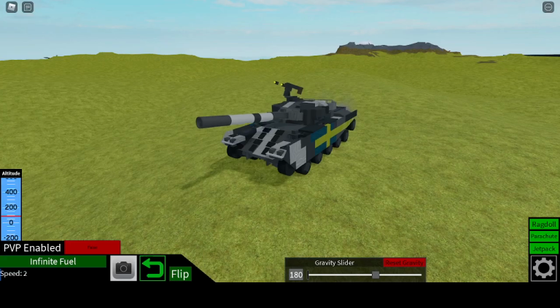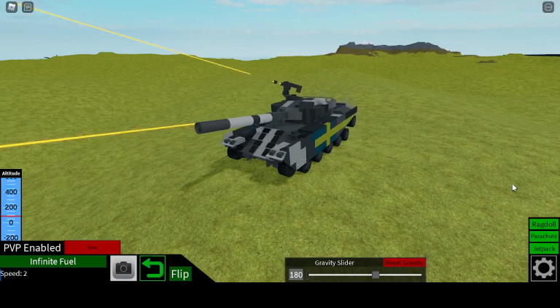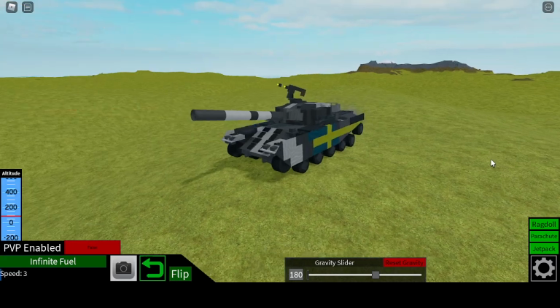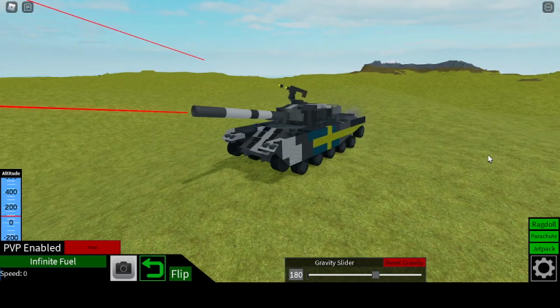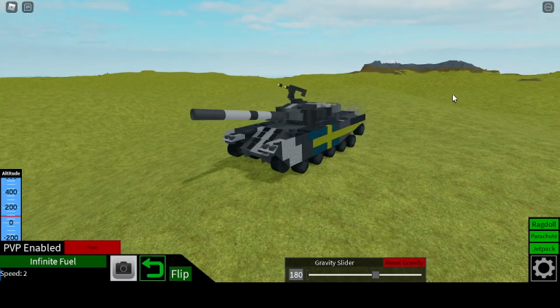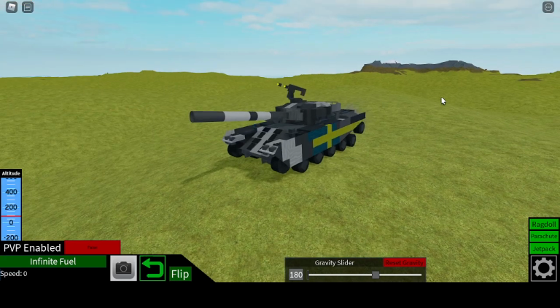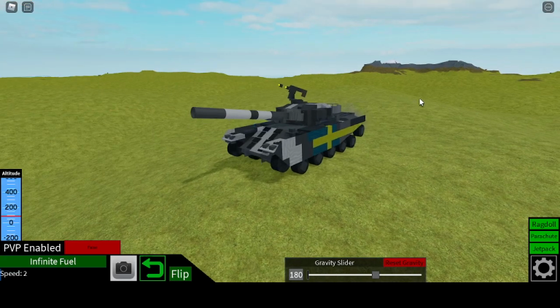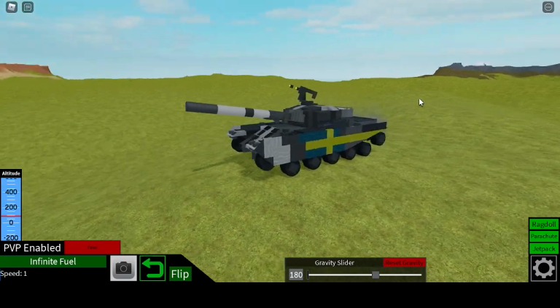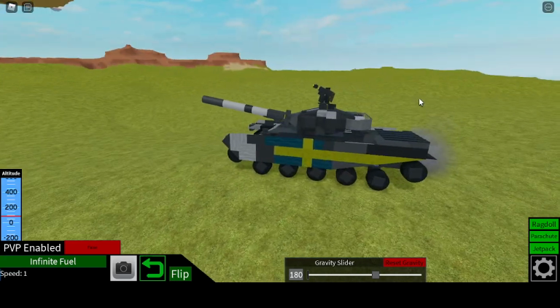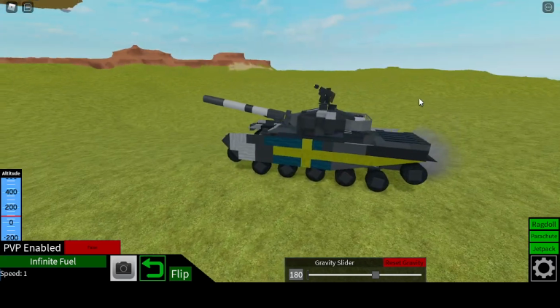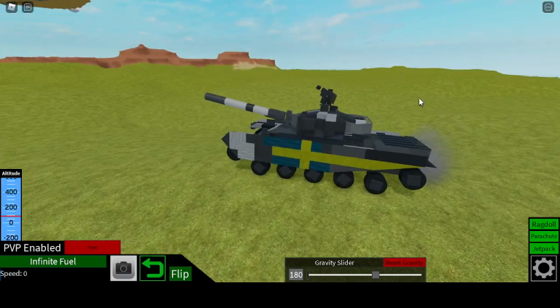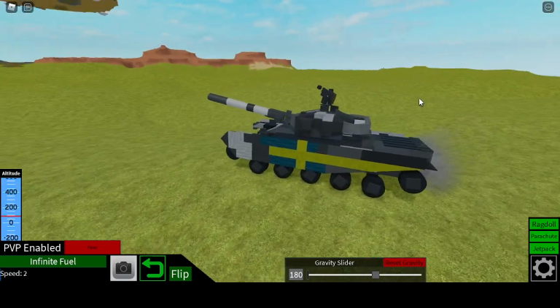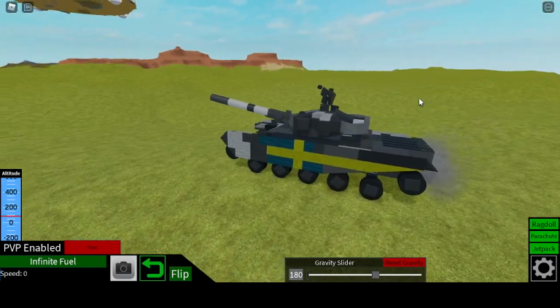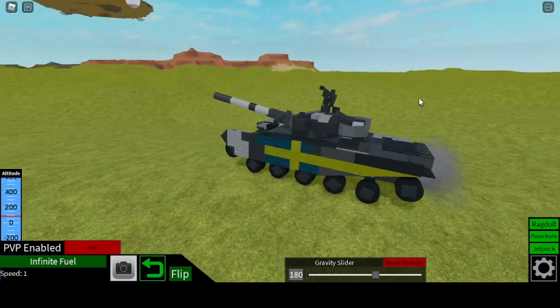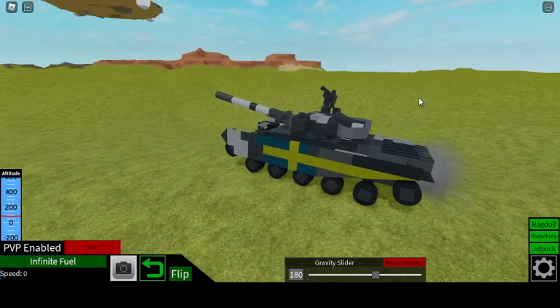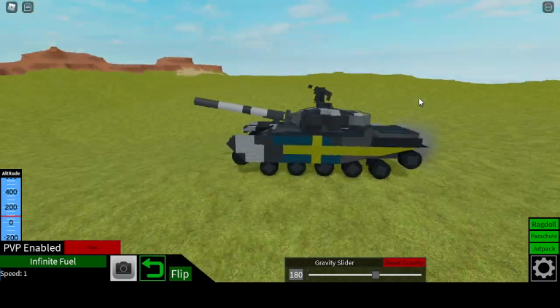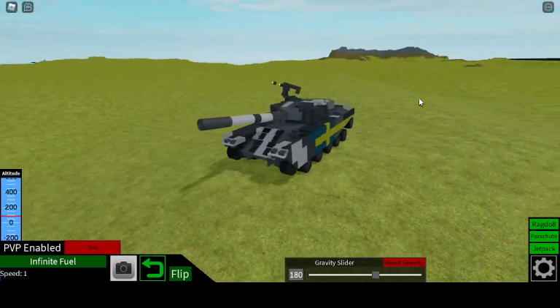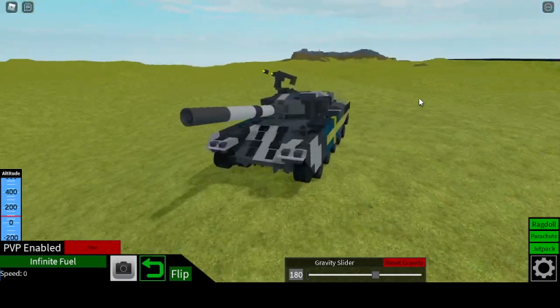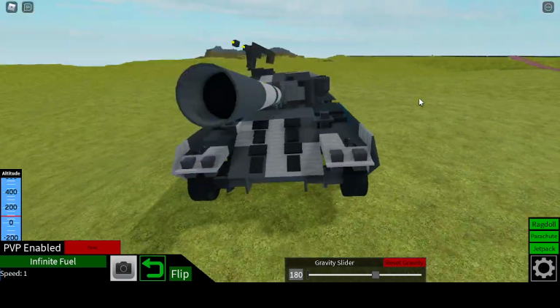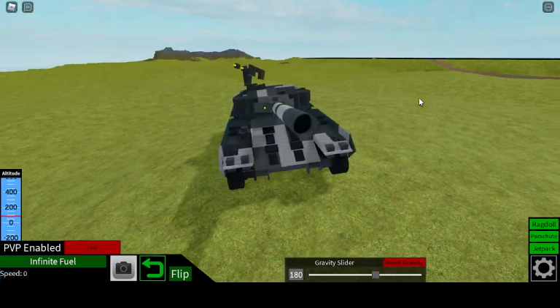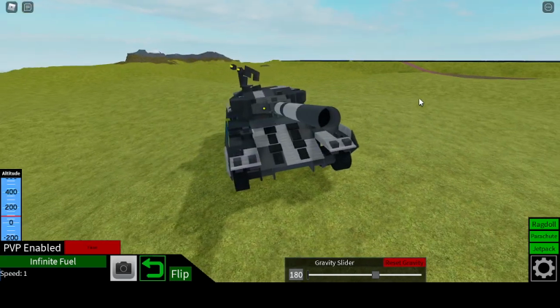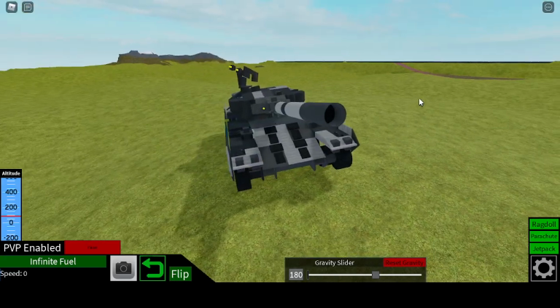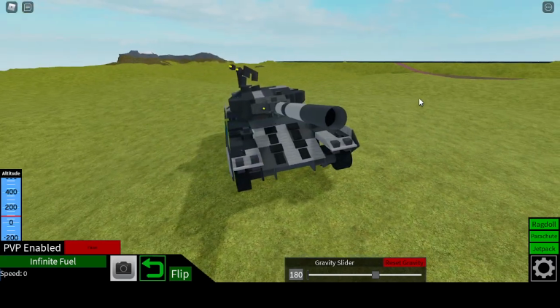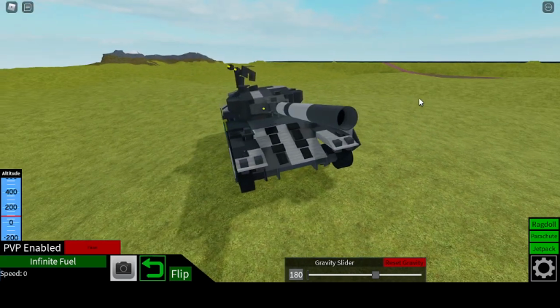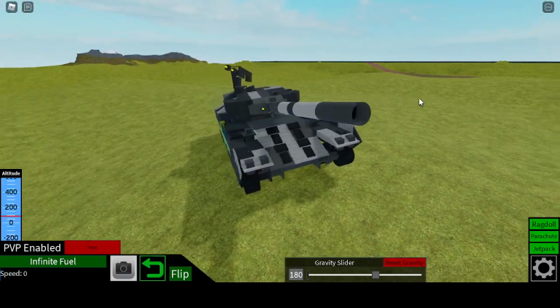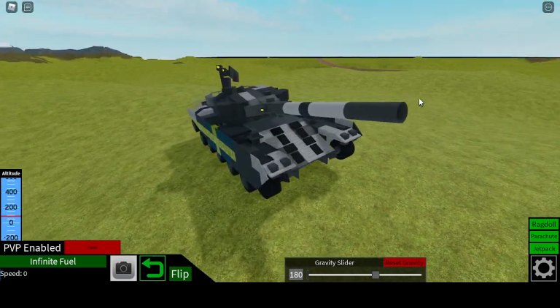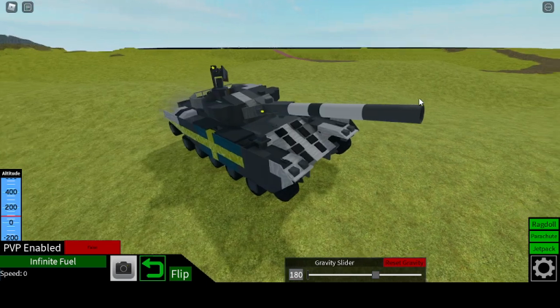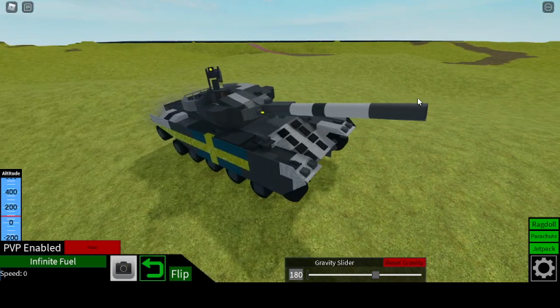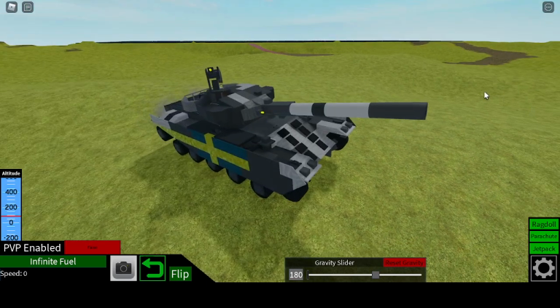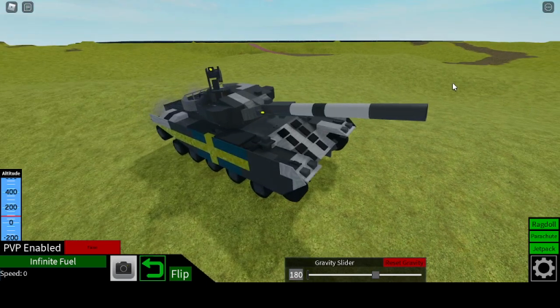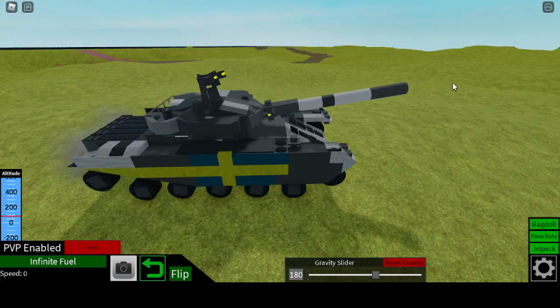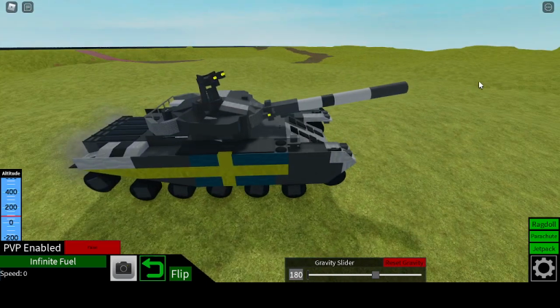Hello everyone, welcome back to another video. Today we're going to be doing a showcase on my Sabaton Primo Victoria tank.